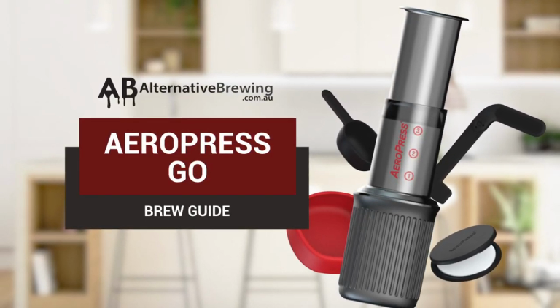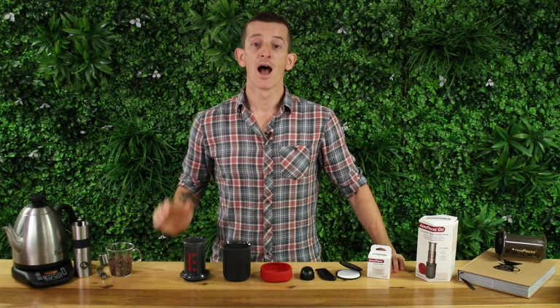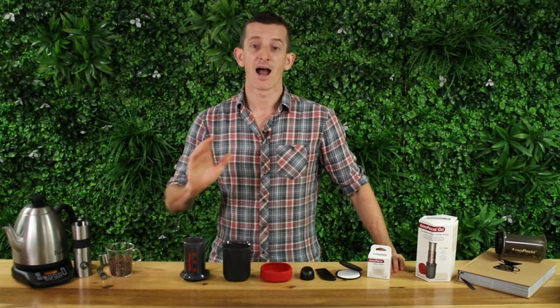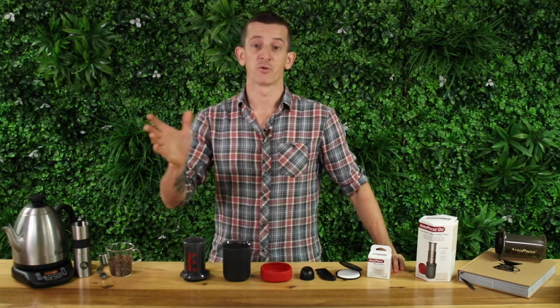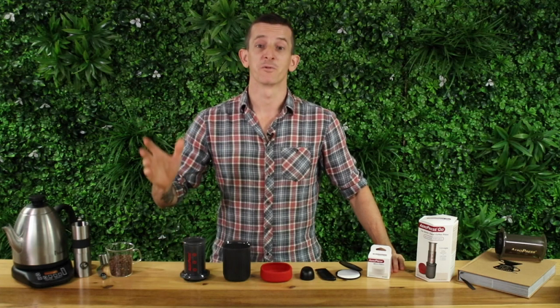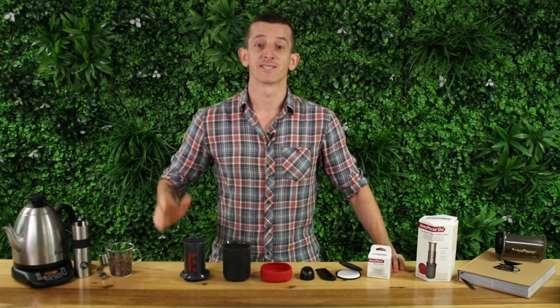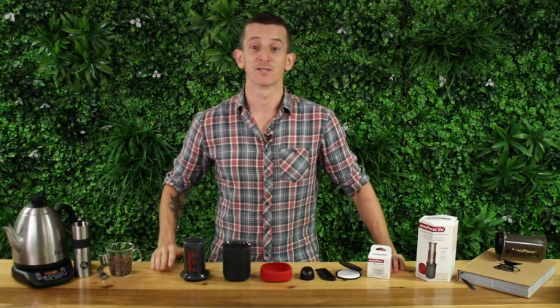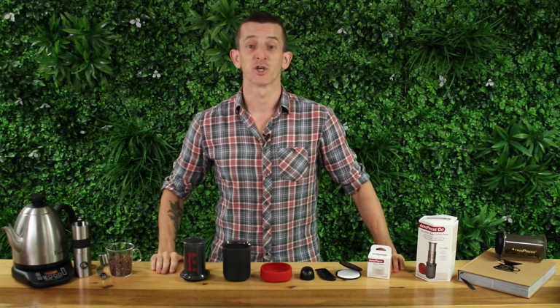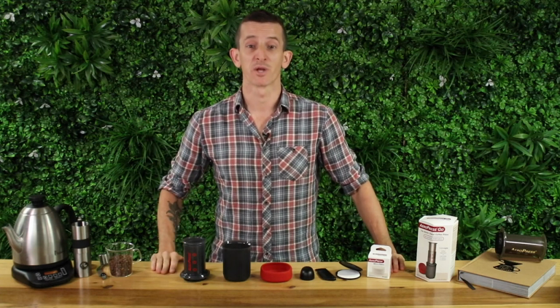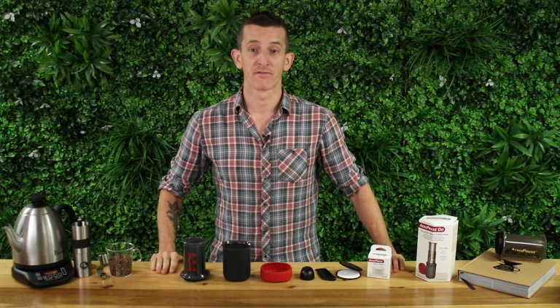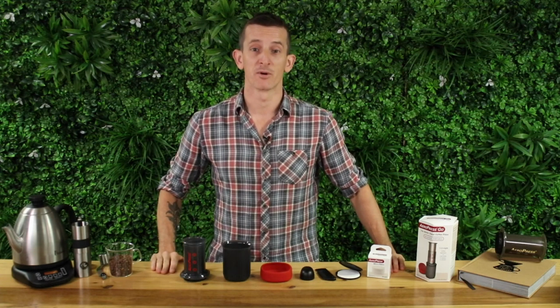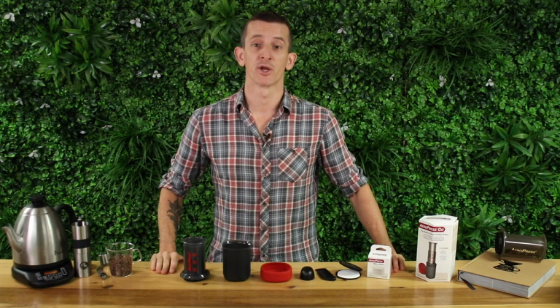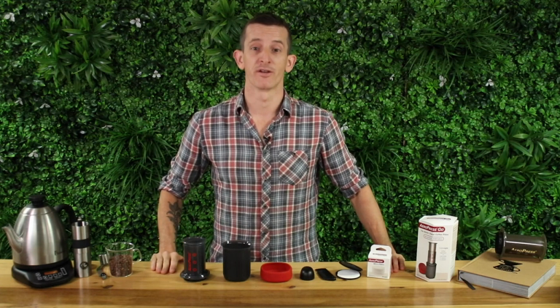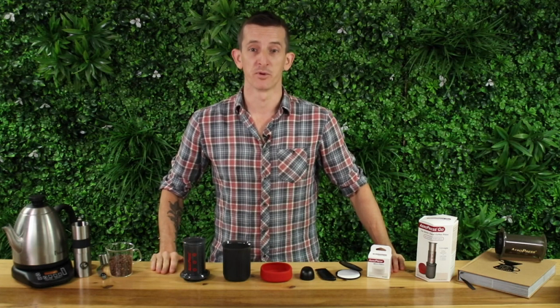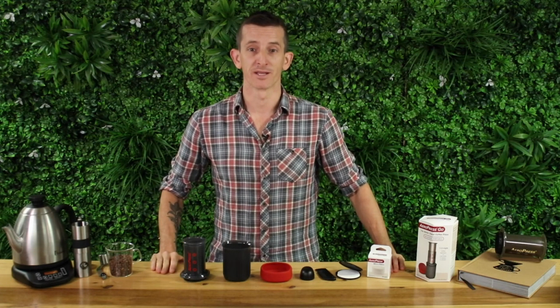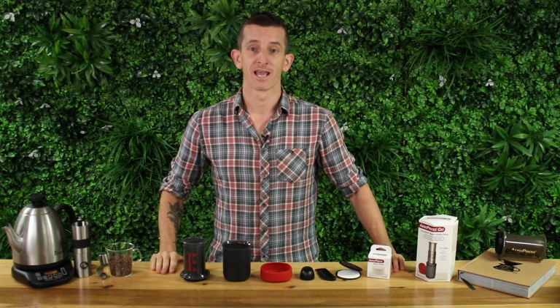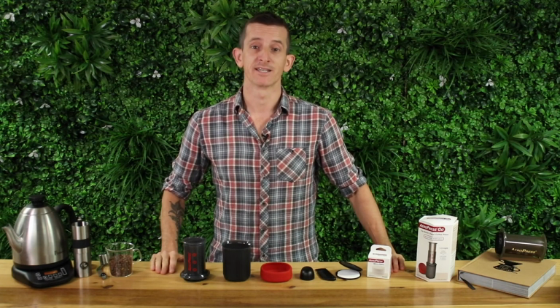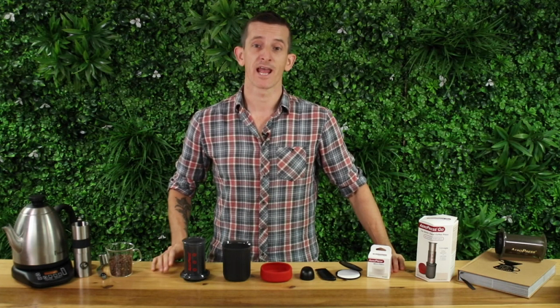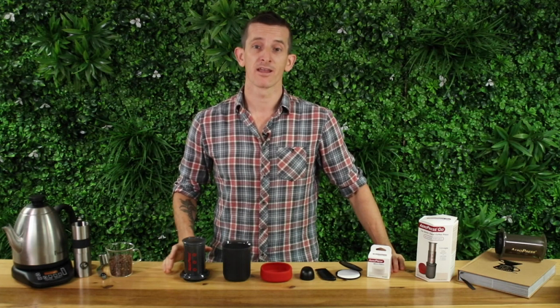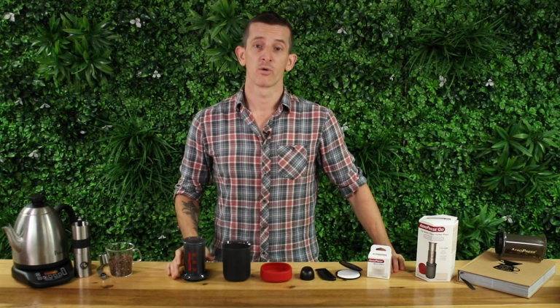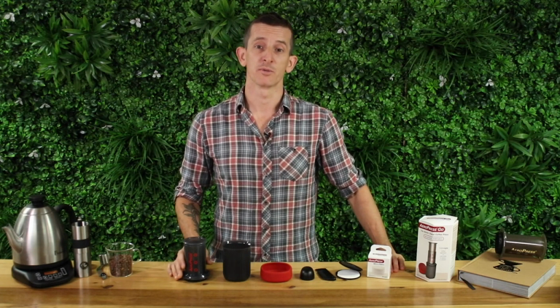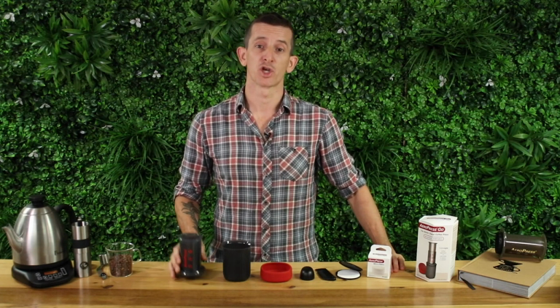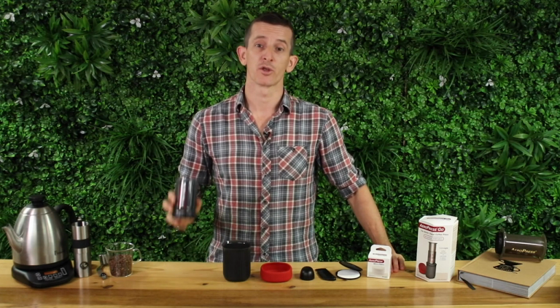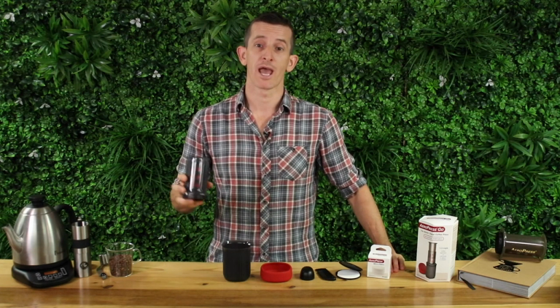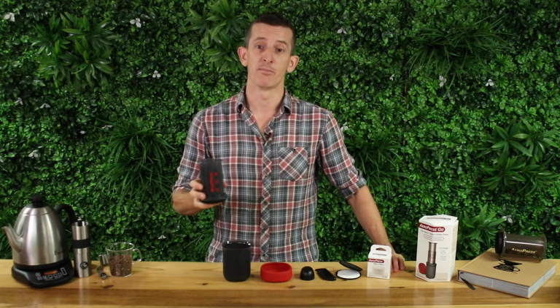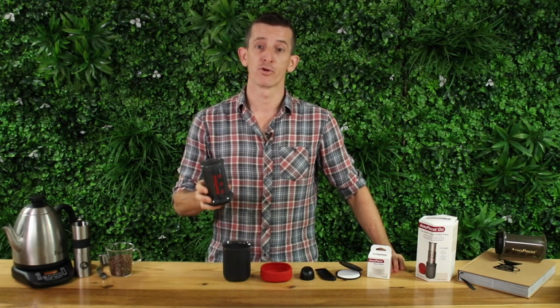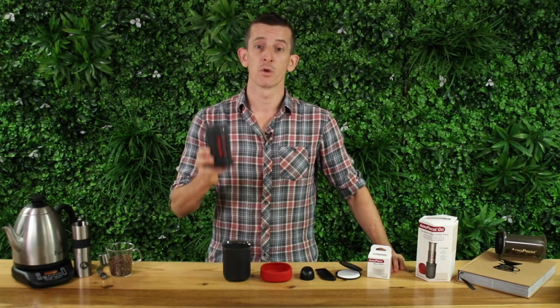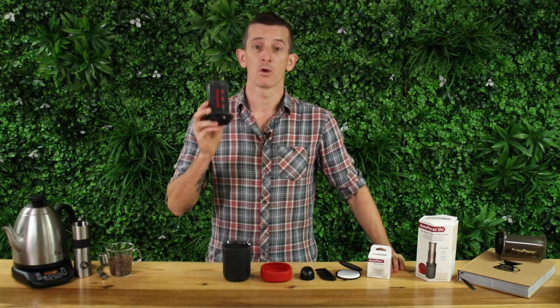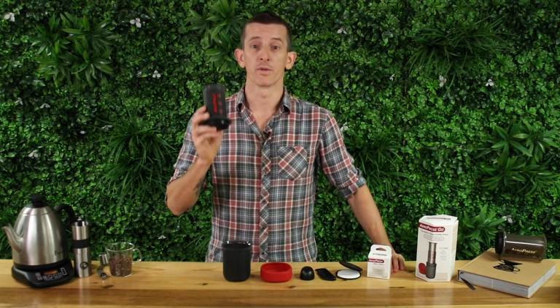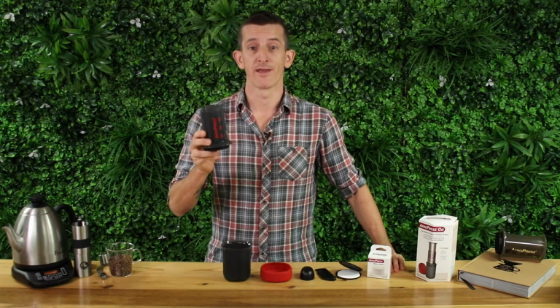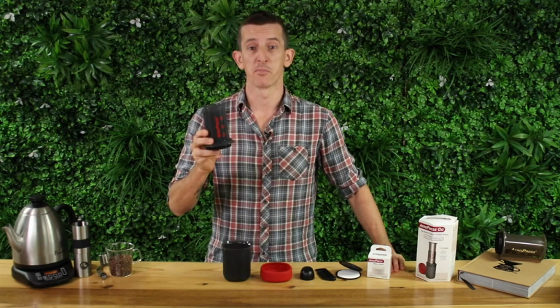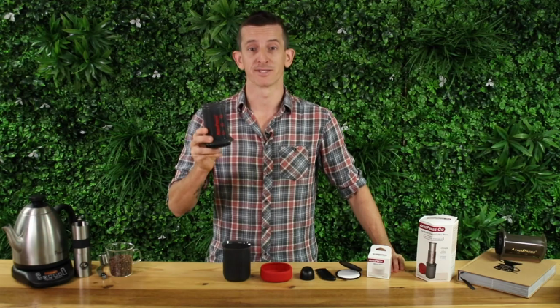Hi everyone, what's up? It's Joshua here from Alternative Brewing and today we're going to be showing you how to brew with the Aeropress Go.